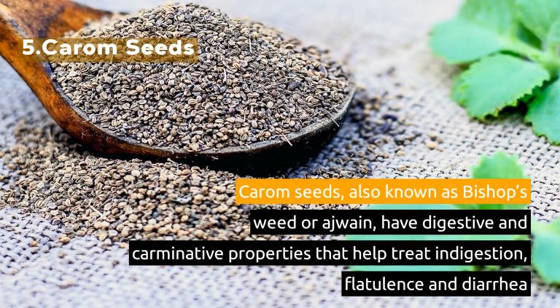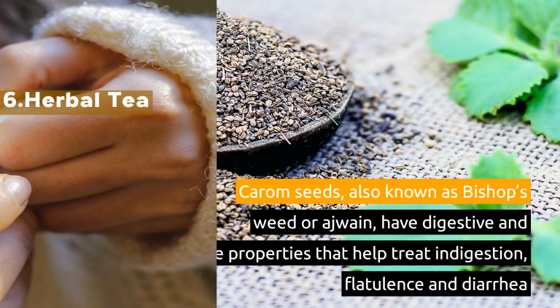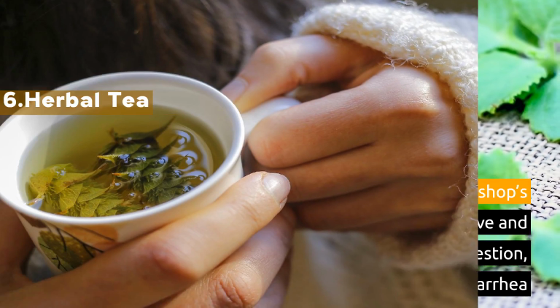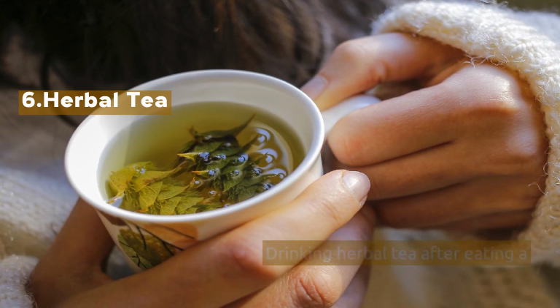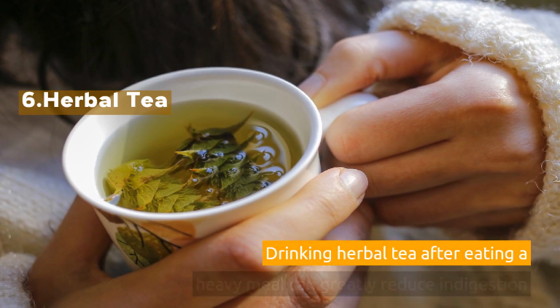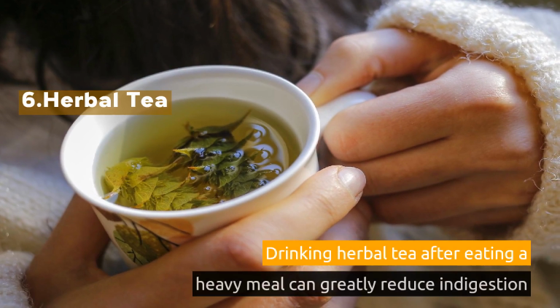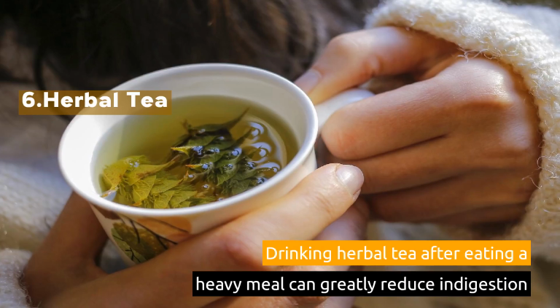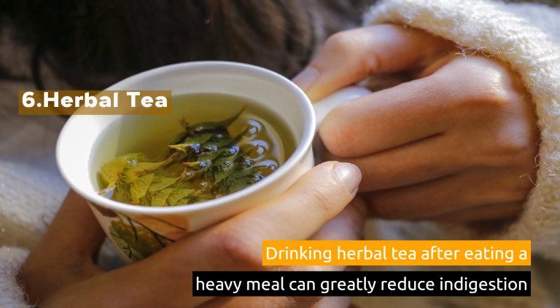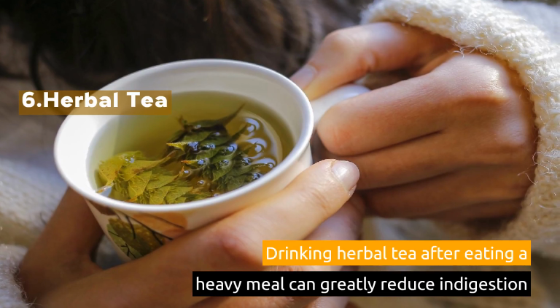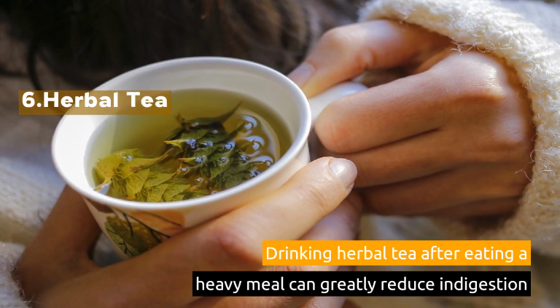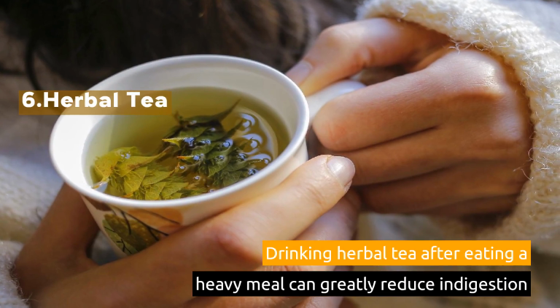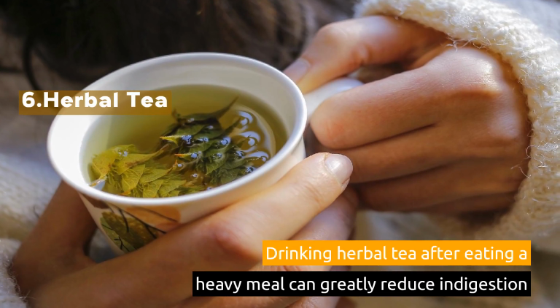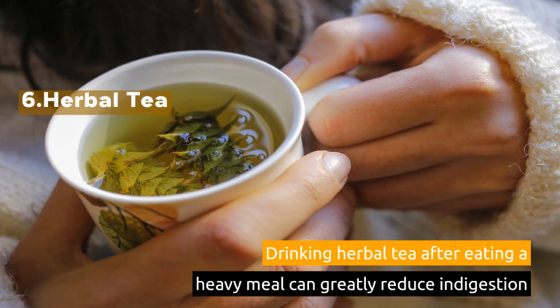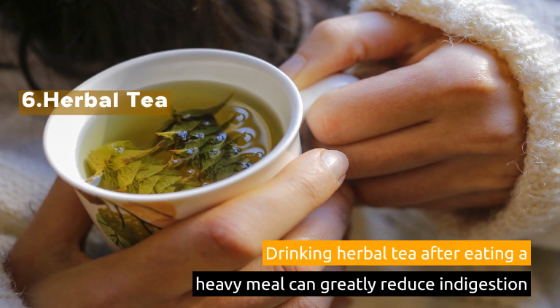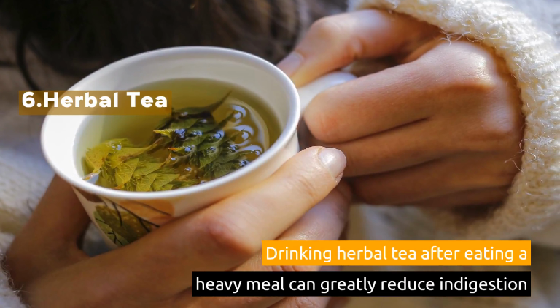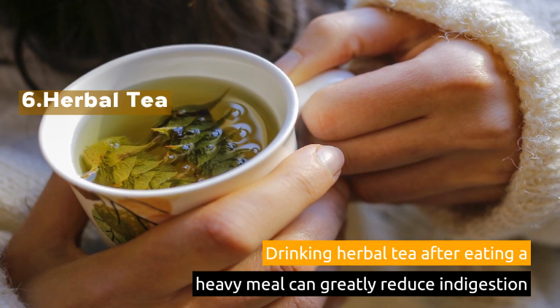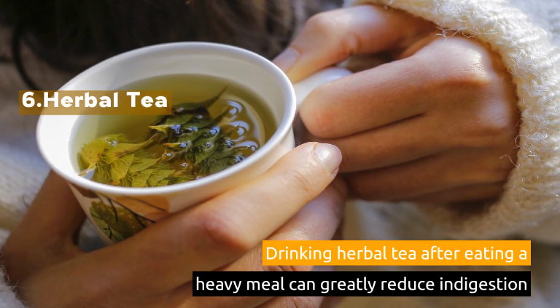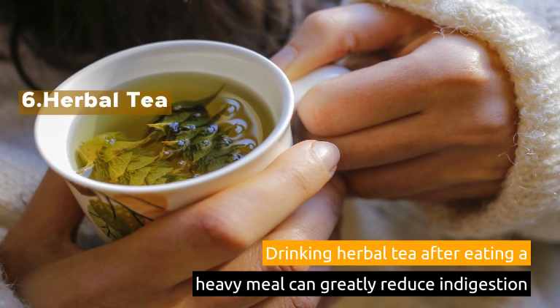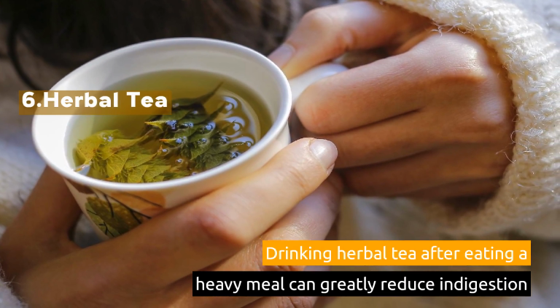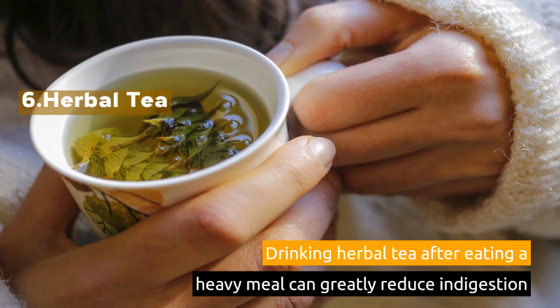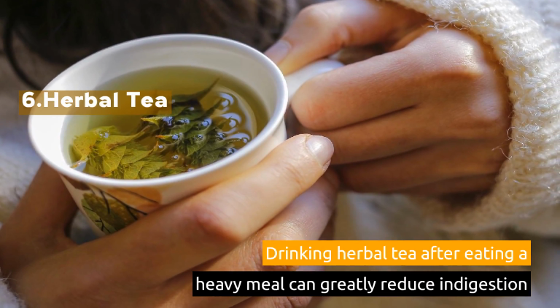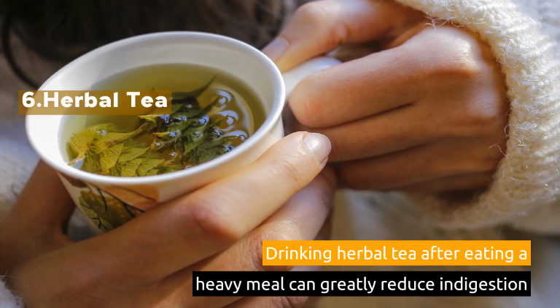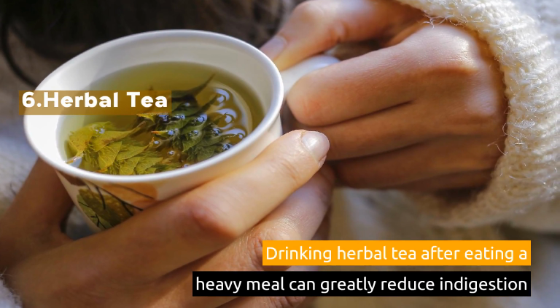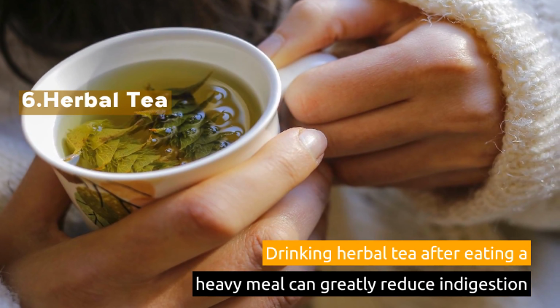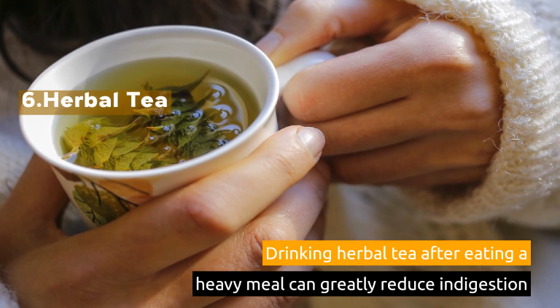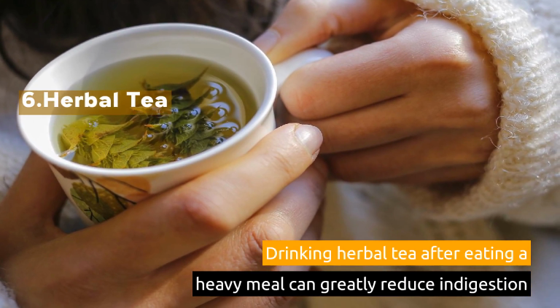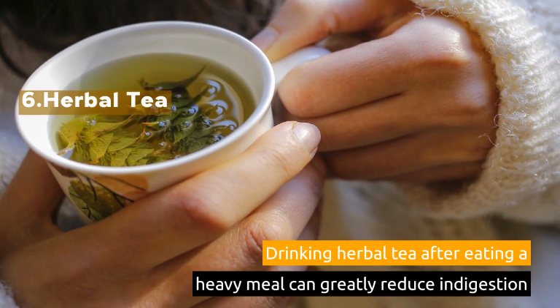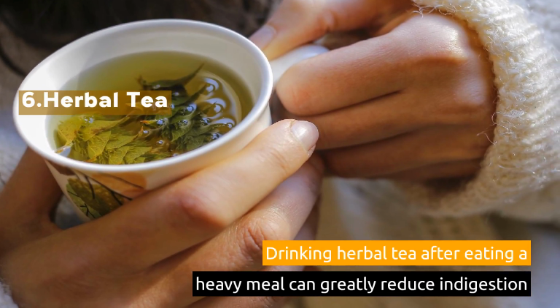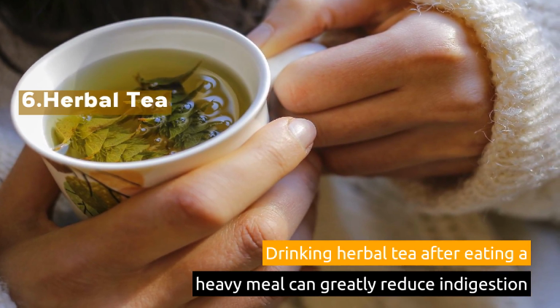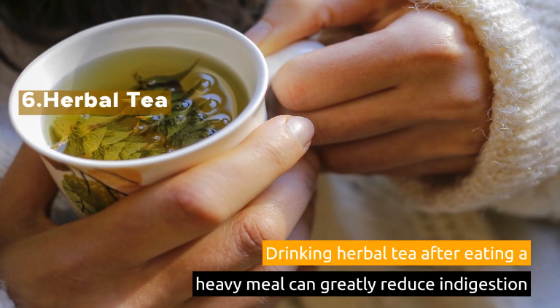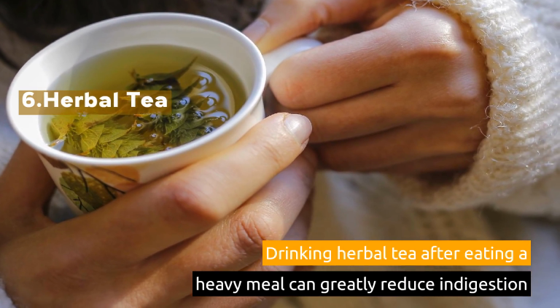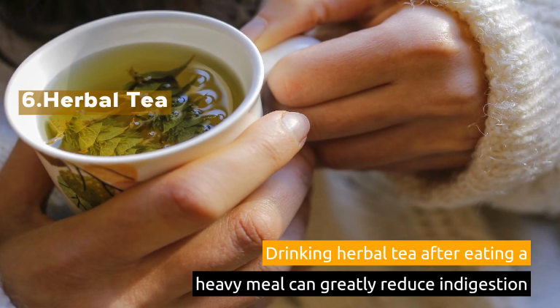6. Herbal Tea. Drinking herbal tea after eating a heavy meal can greatly reduce indigestion.